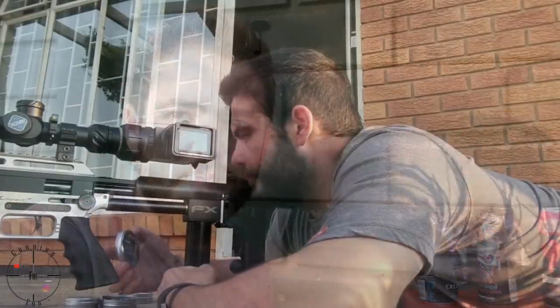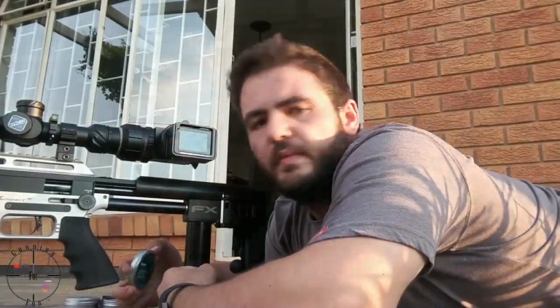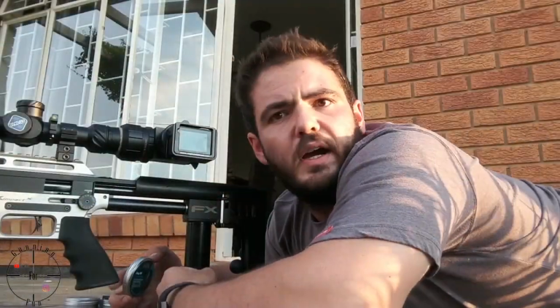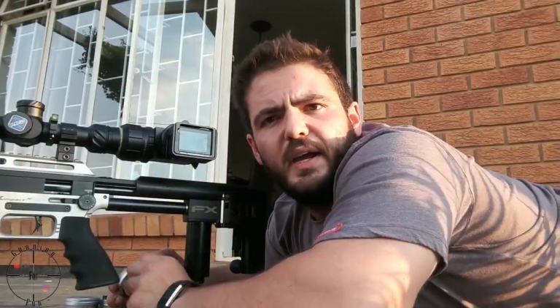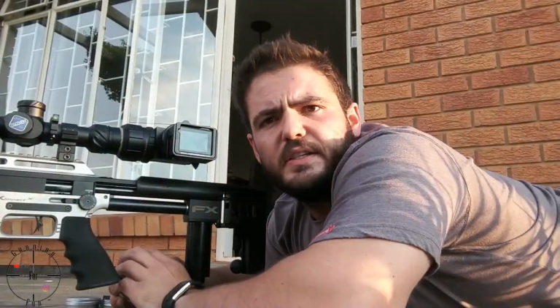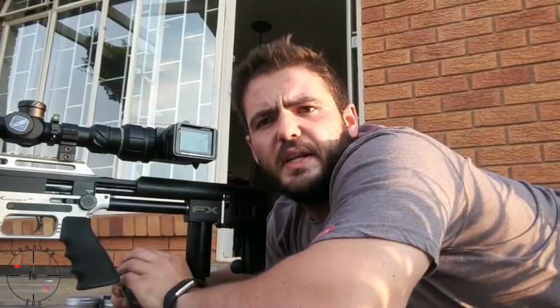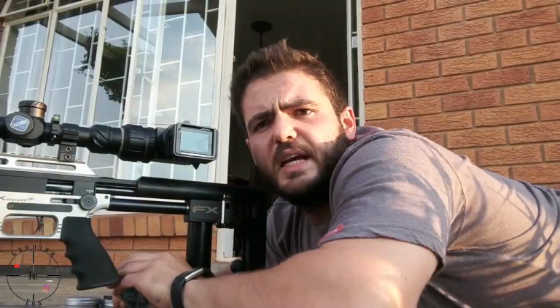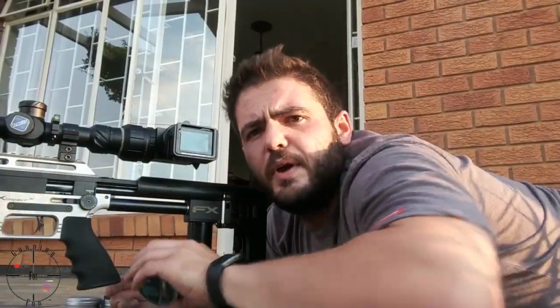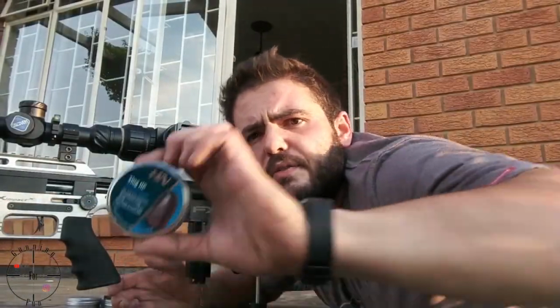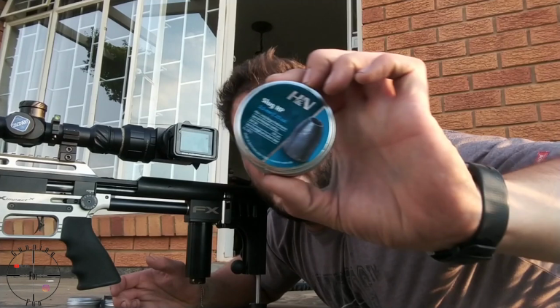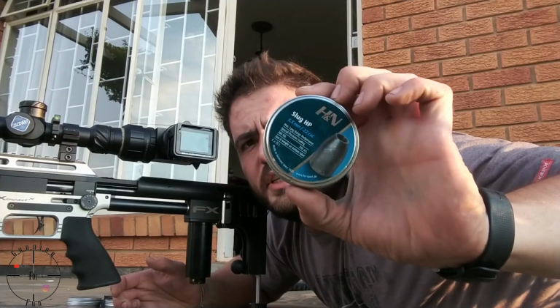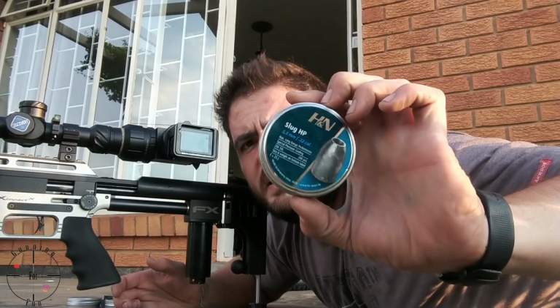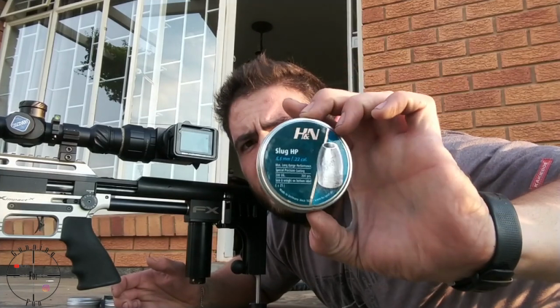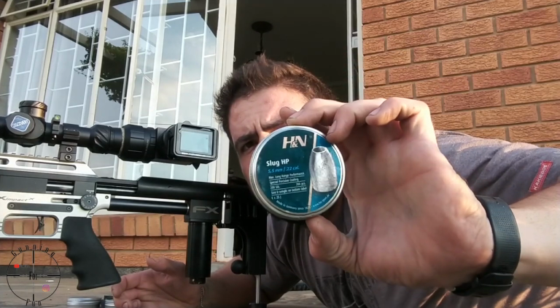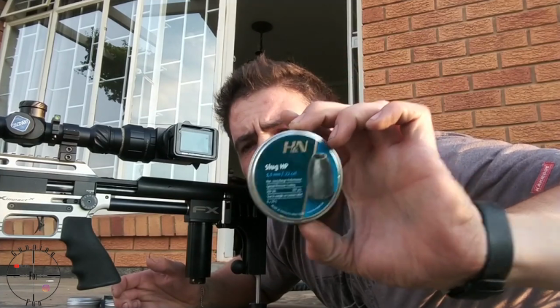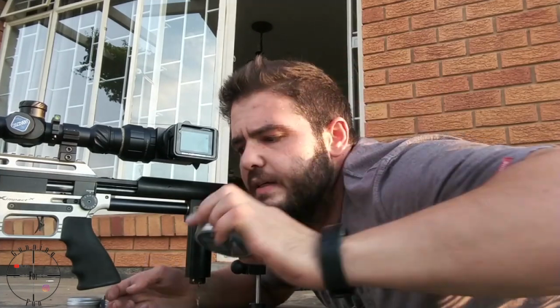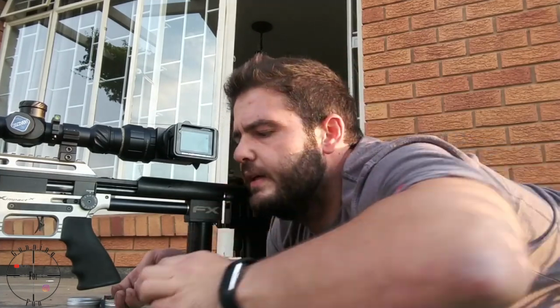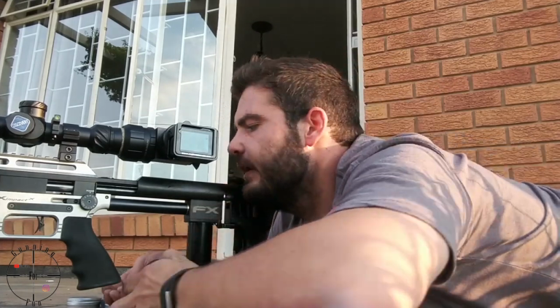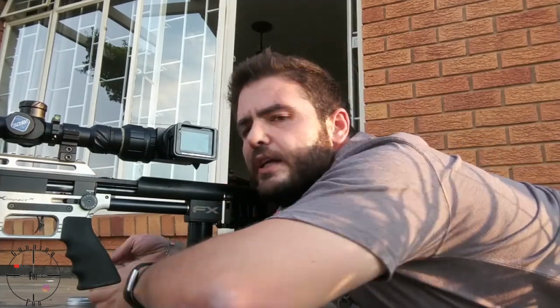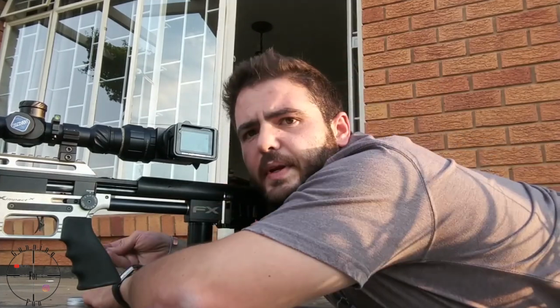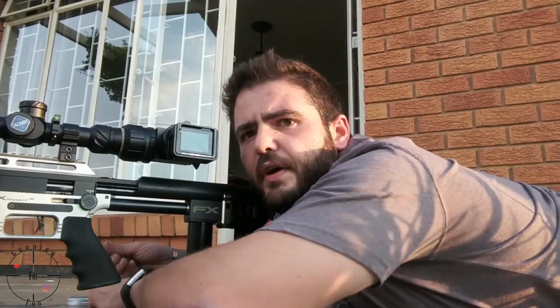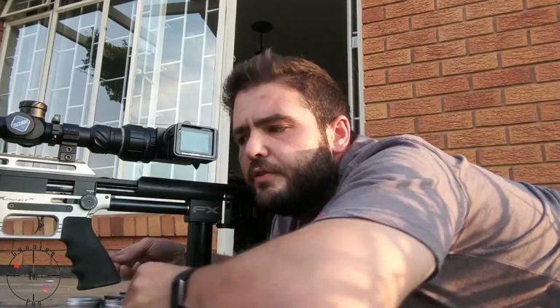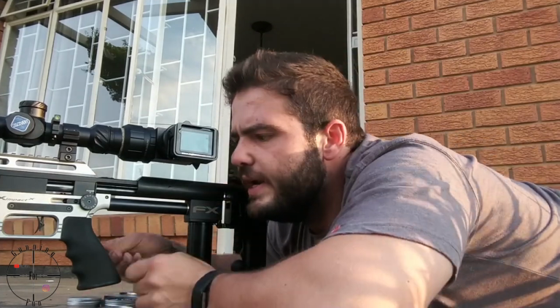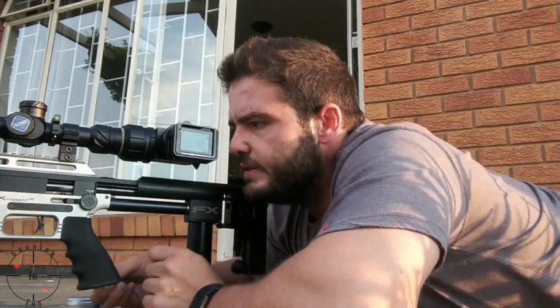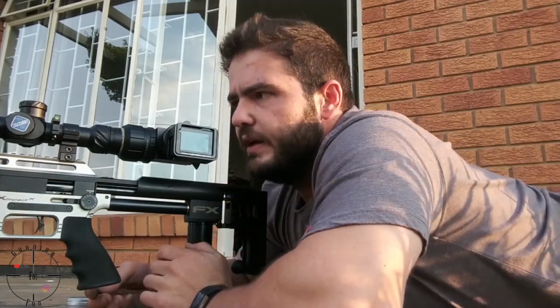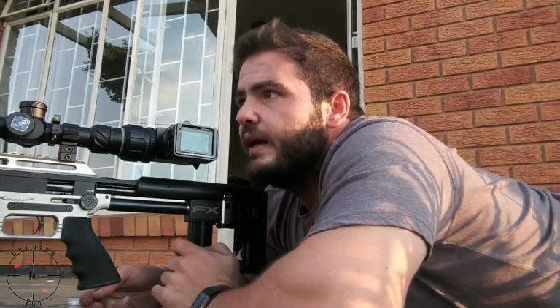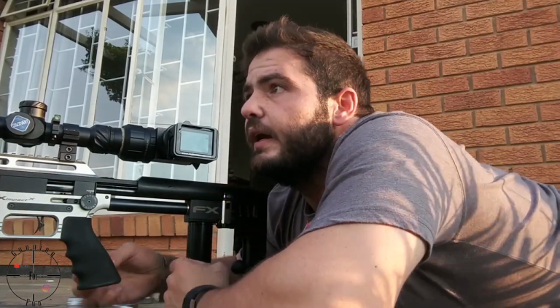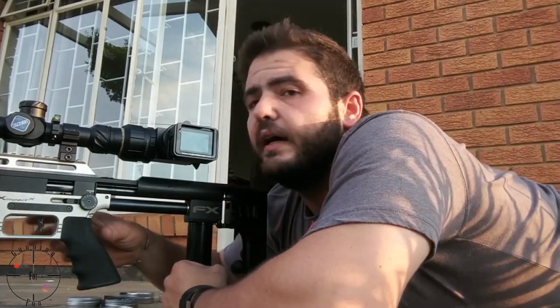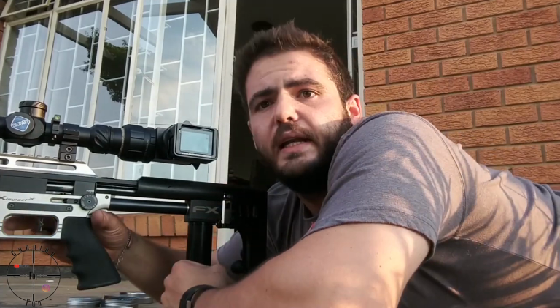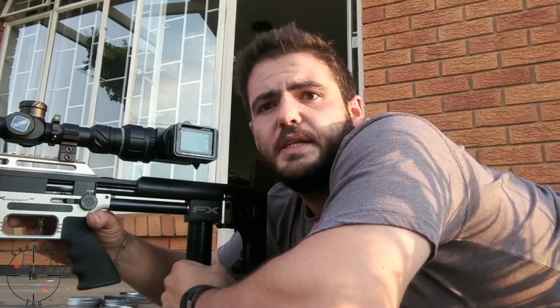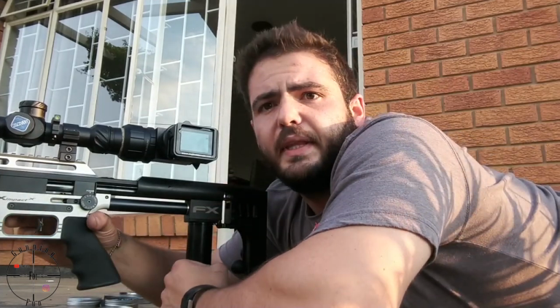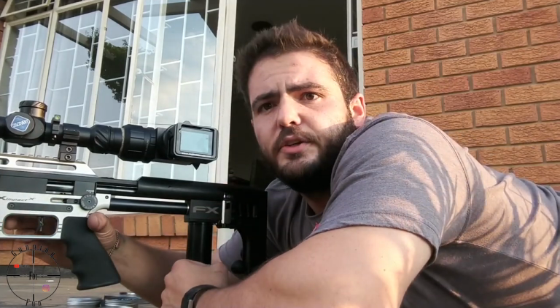If you want to basically make something explode, that's the slug to use. Next up we have the H&N slugs, 25 grains — let's see what they do.